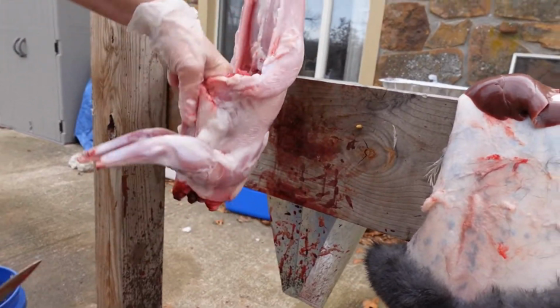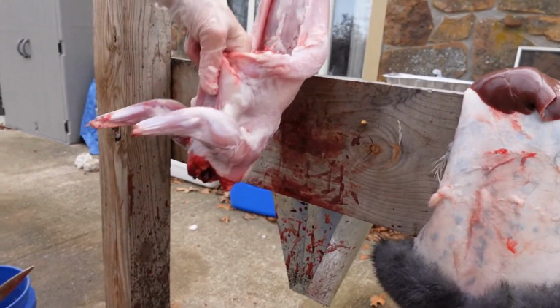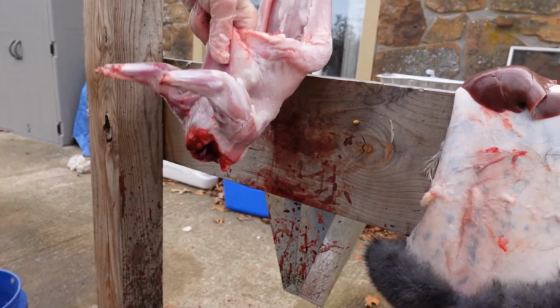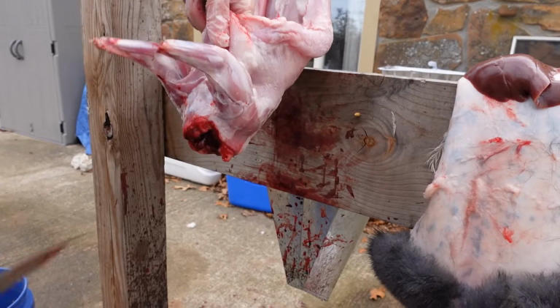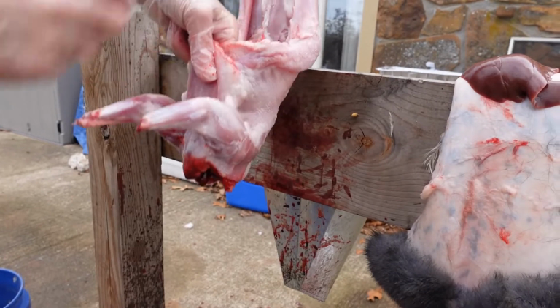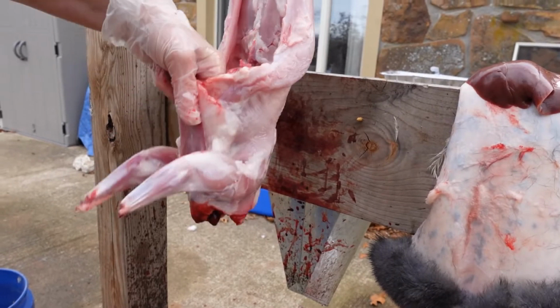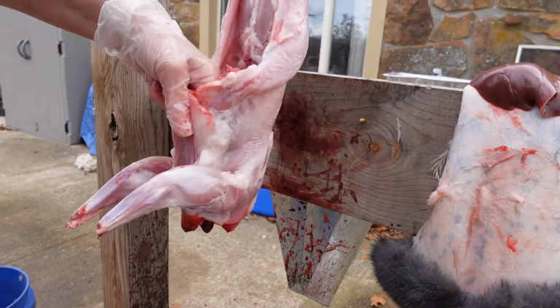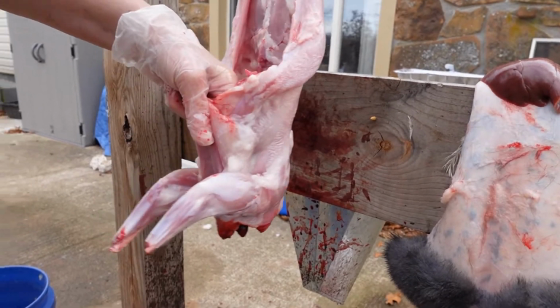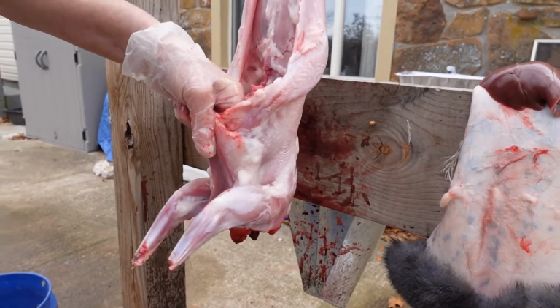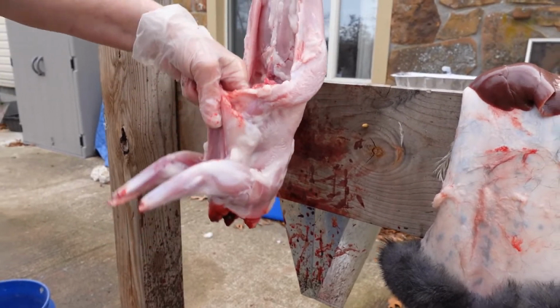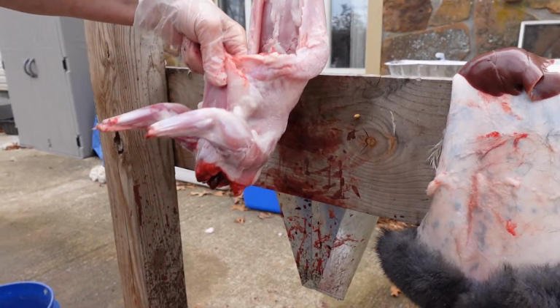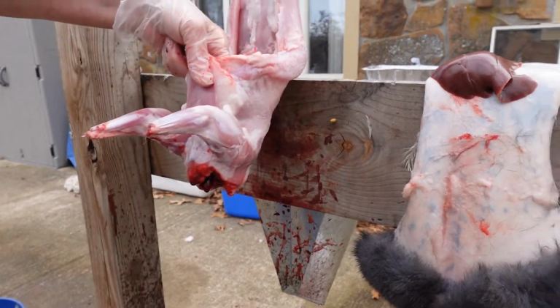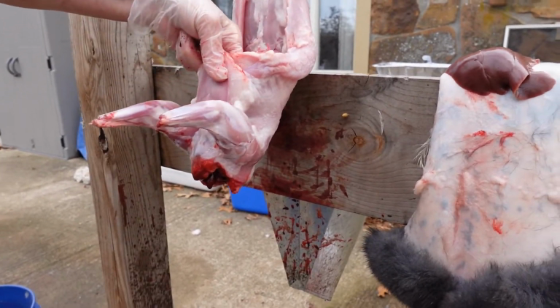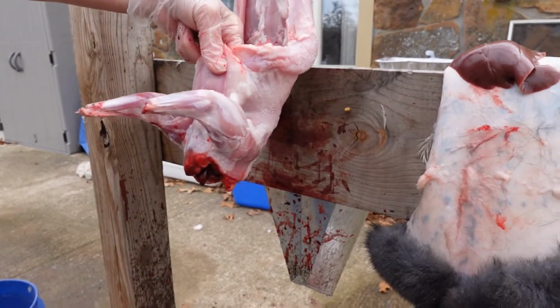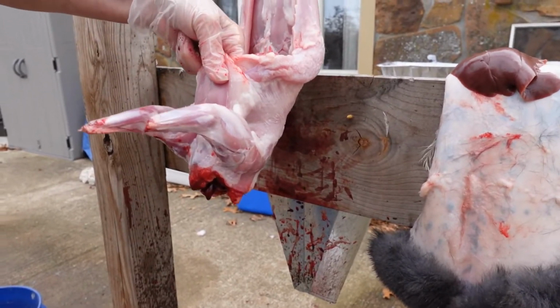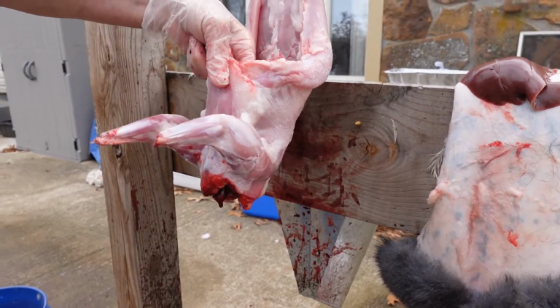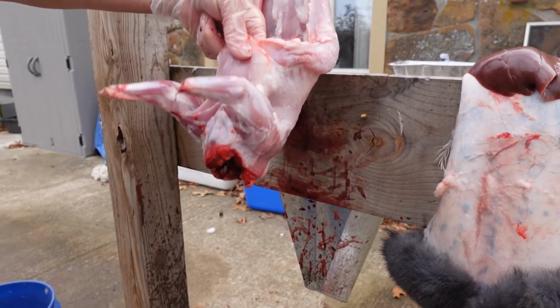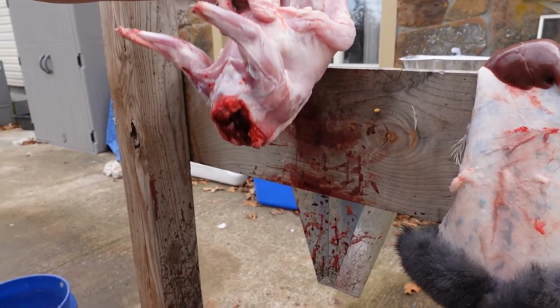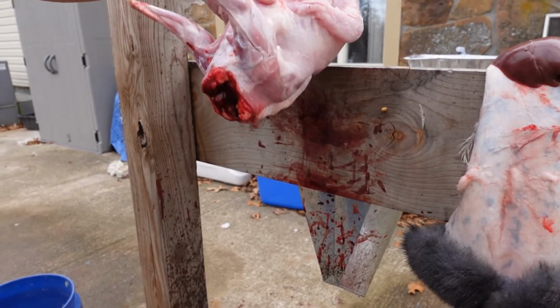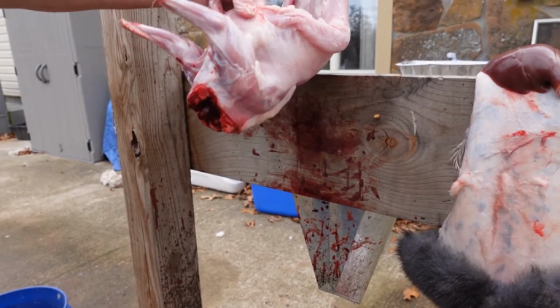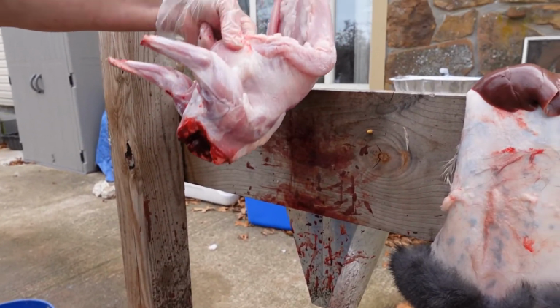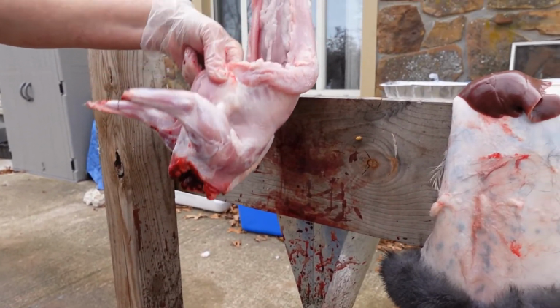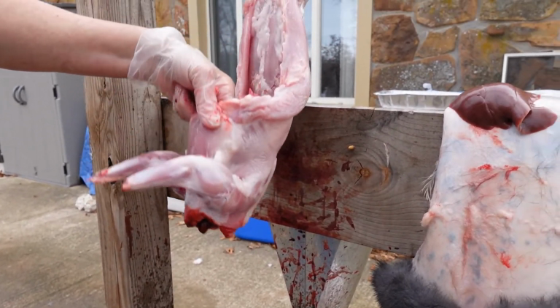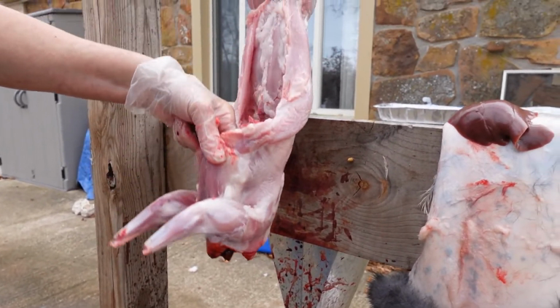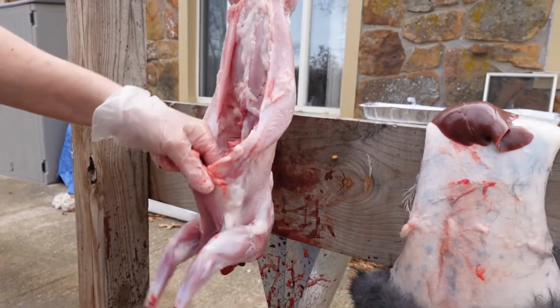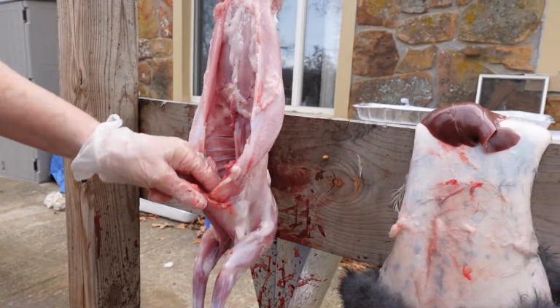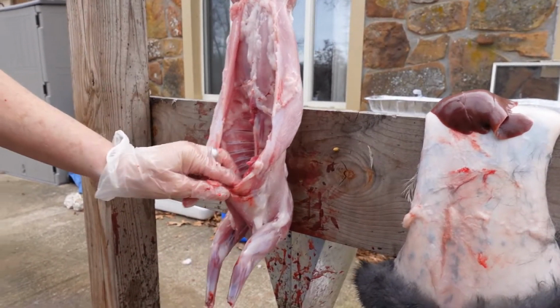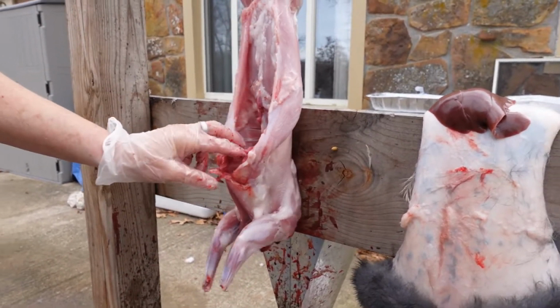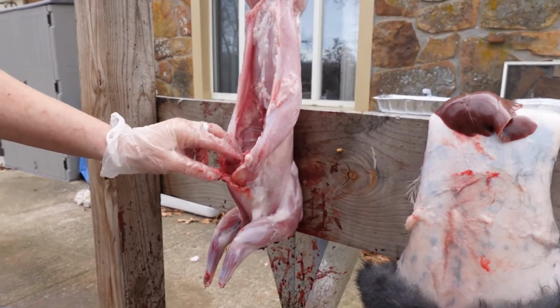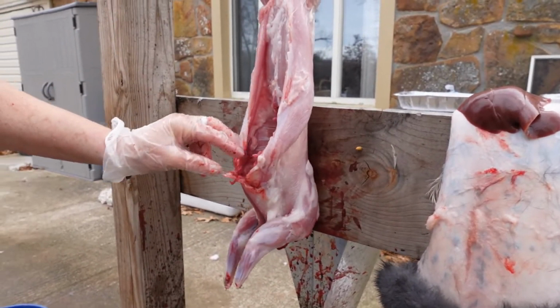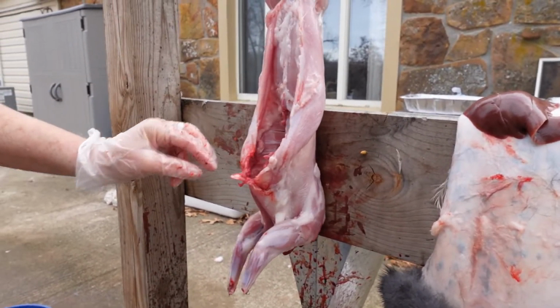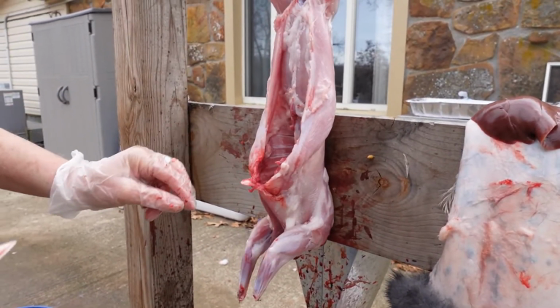We'll take his feet off, rinse it, and put it in a bag. Okay, you'll be good to go.